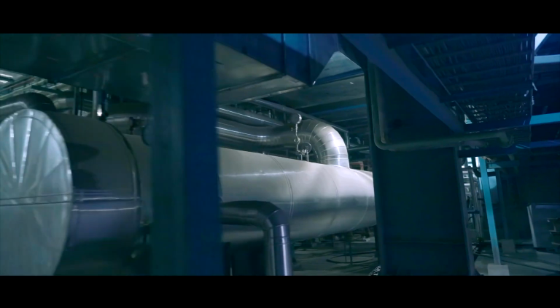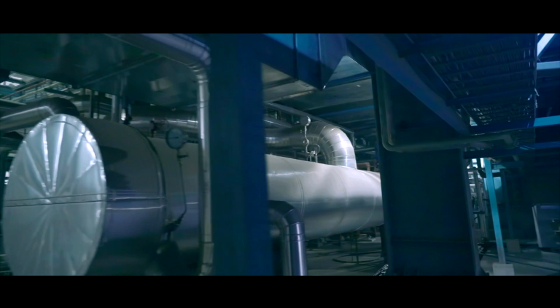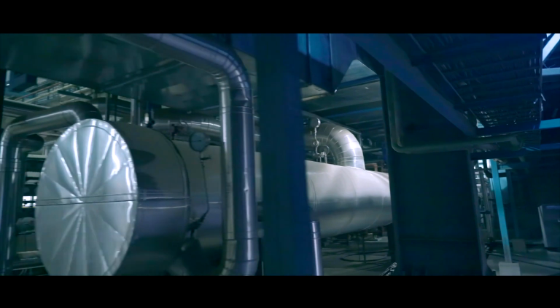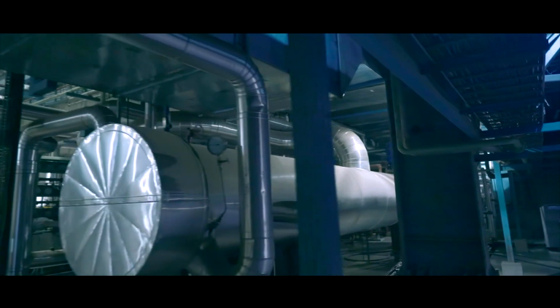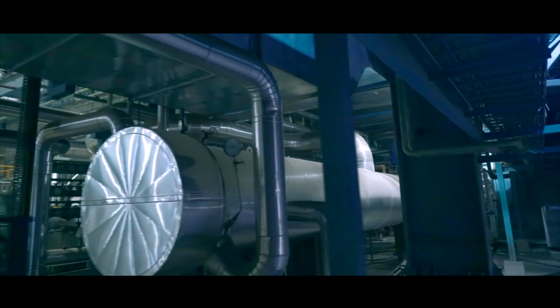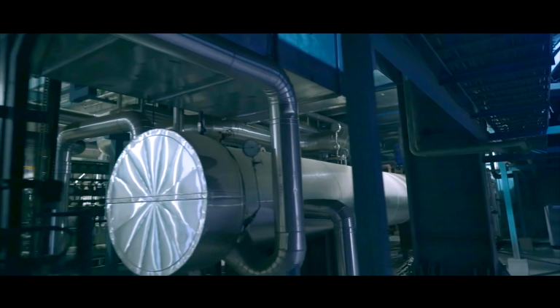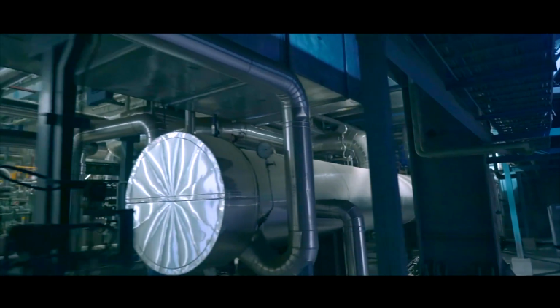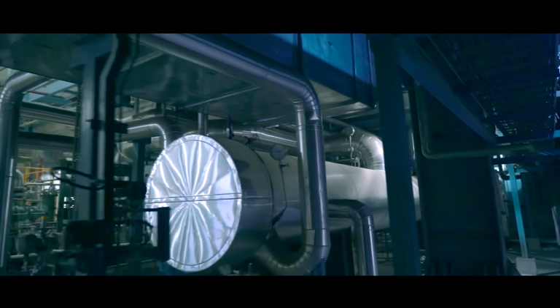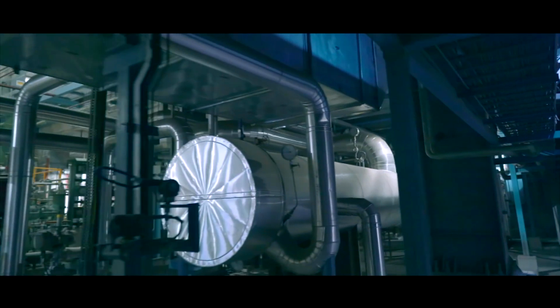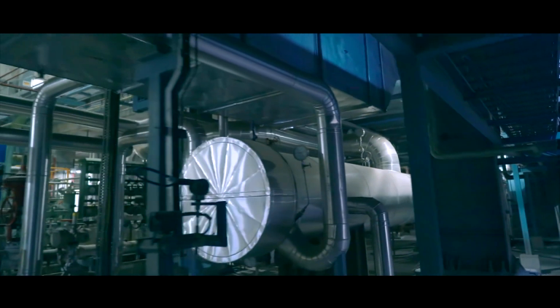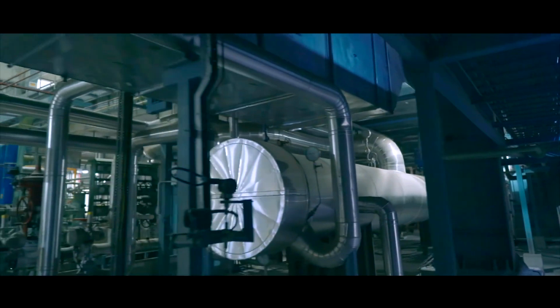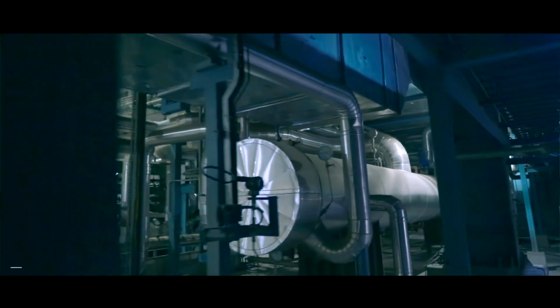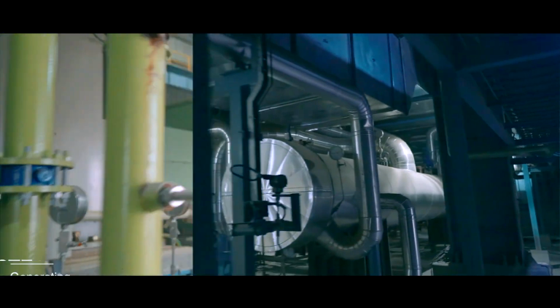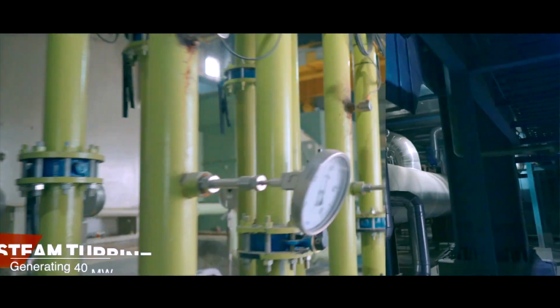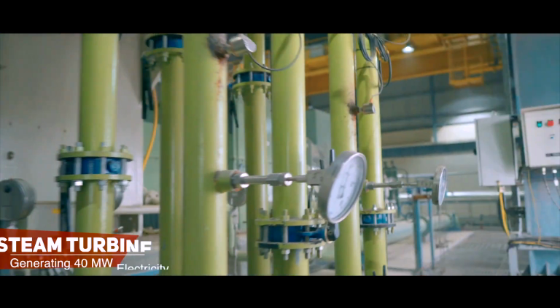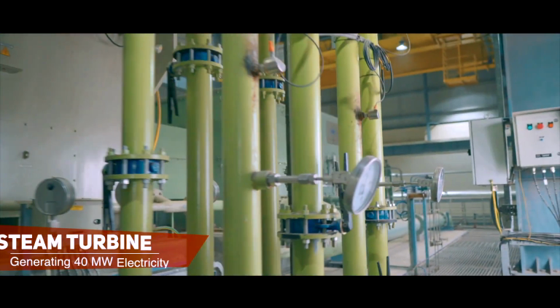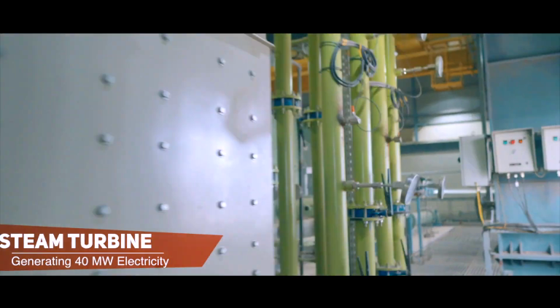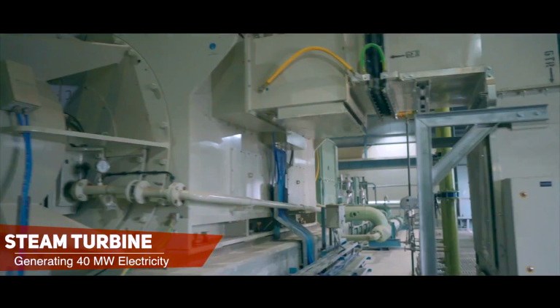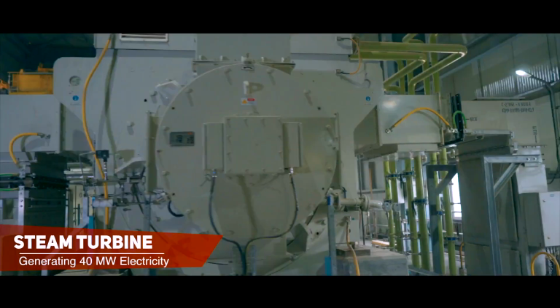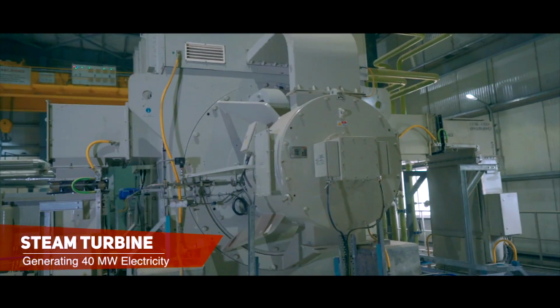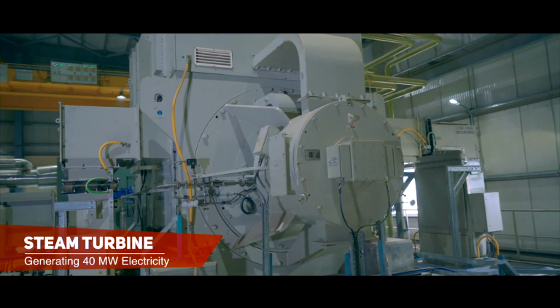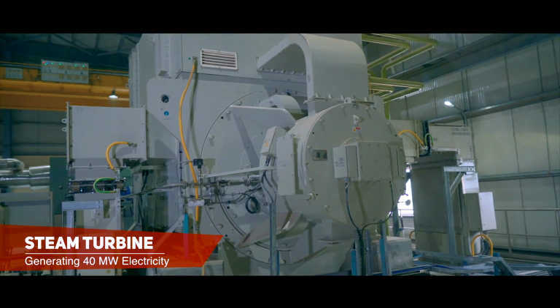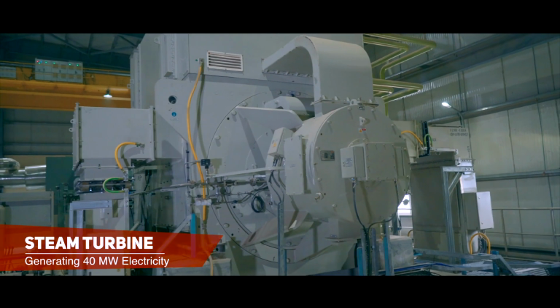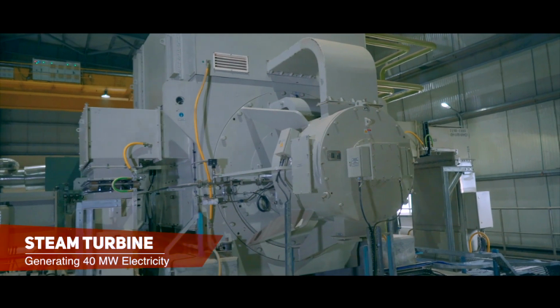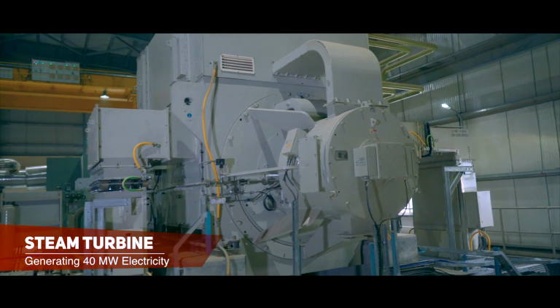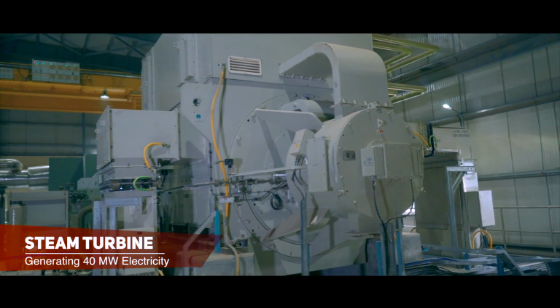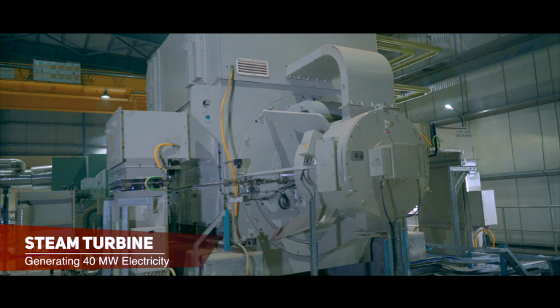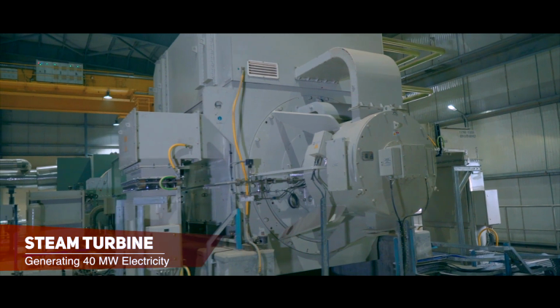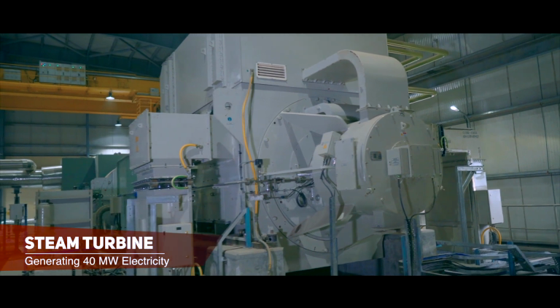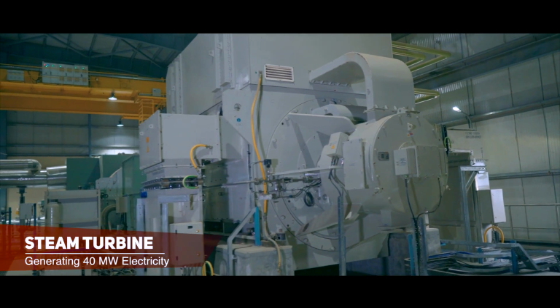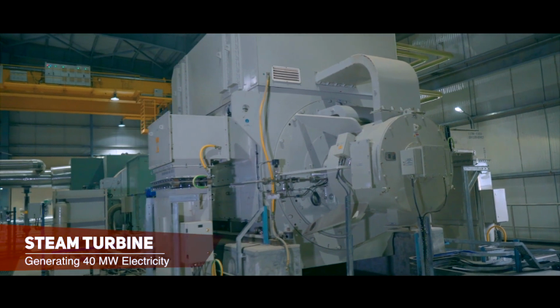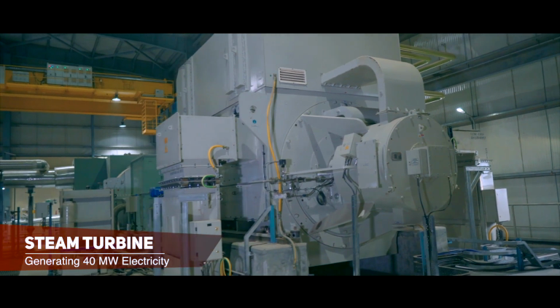The high-pressure steam from the boiler is taken to the steam turbine, generating 40 megawatts of electricity.